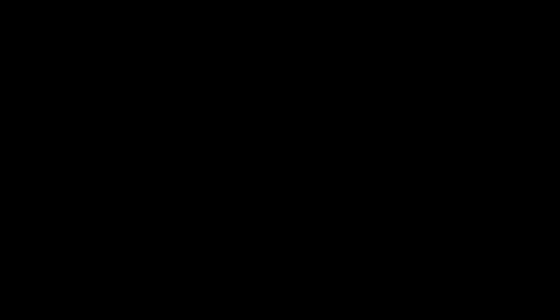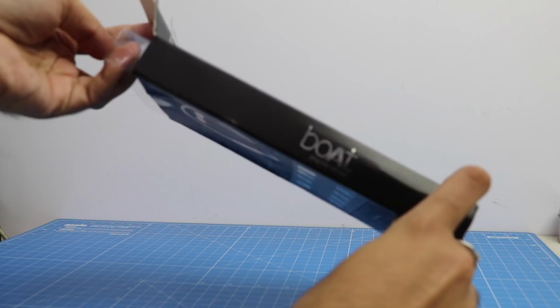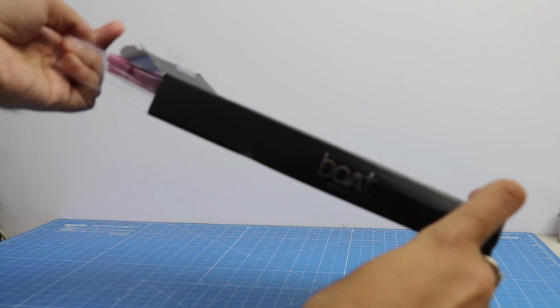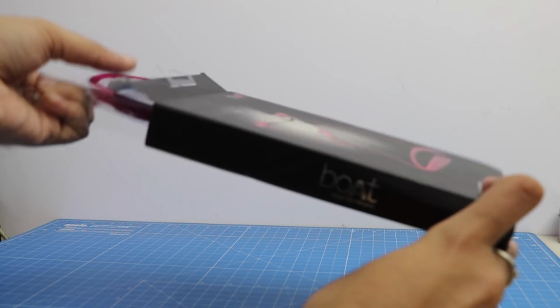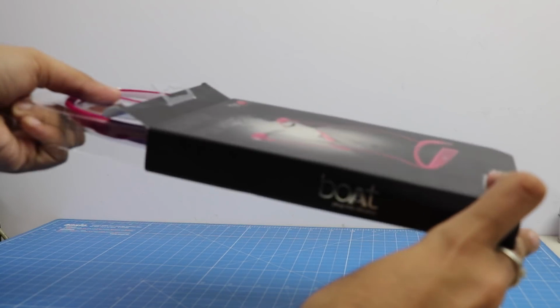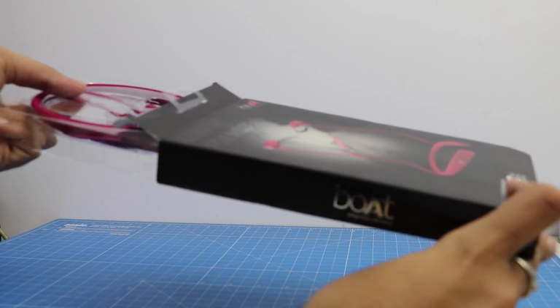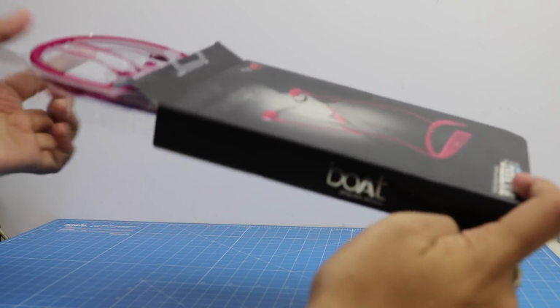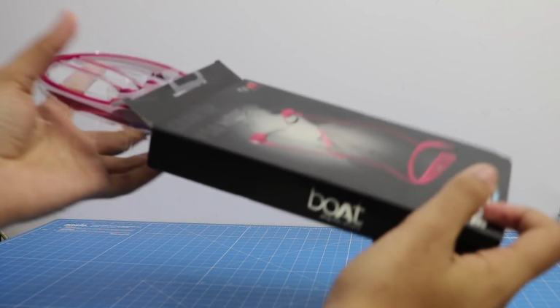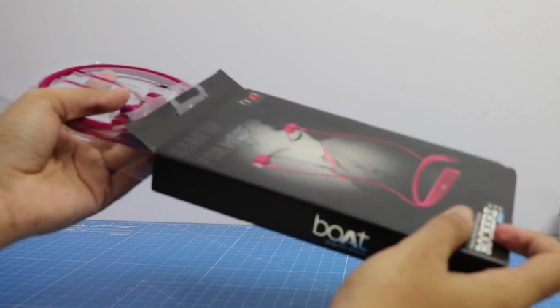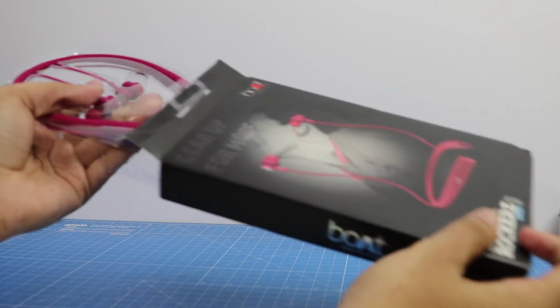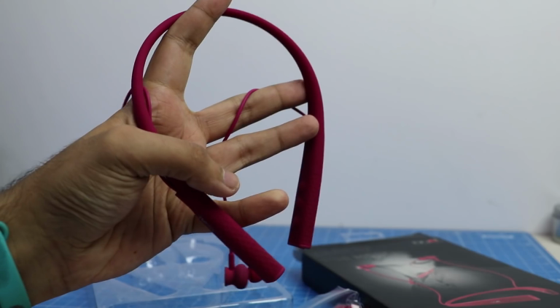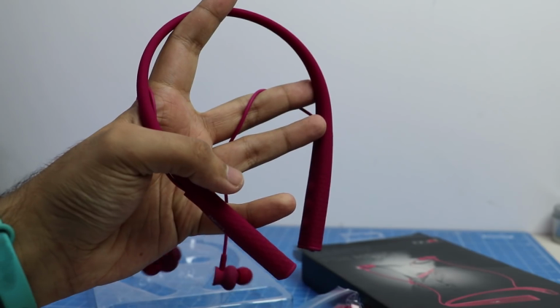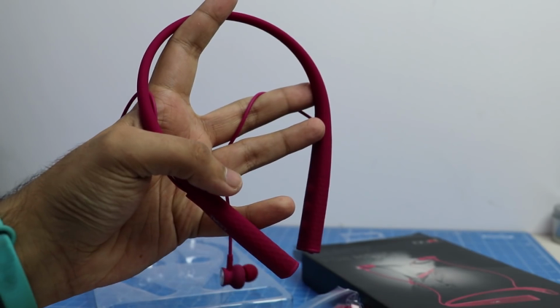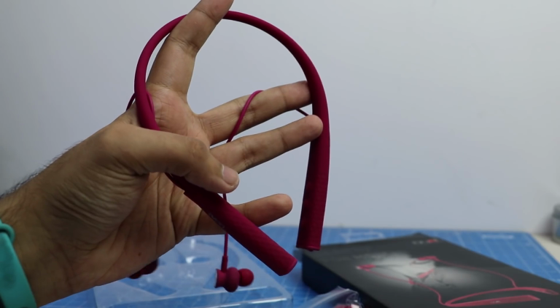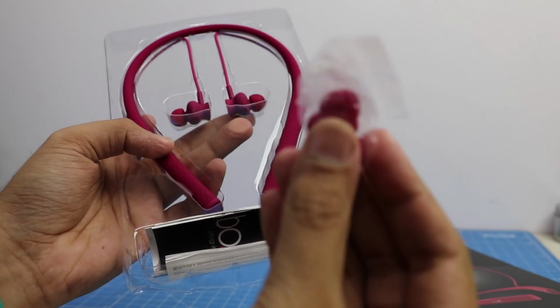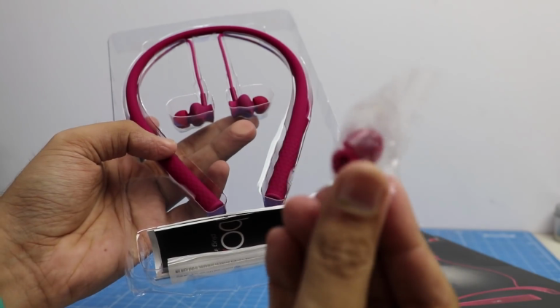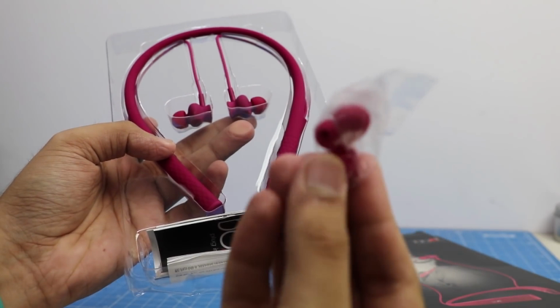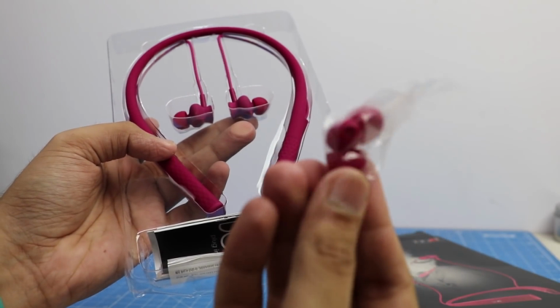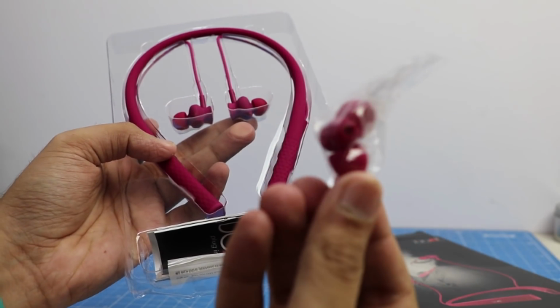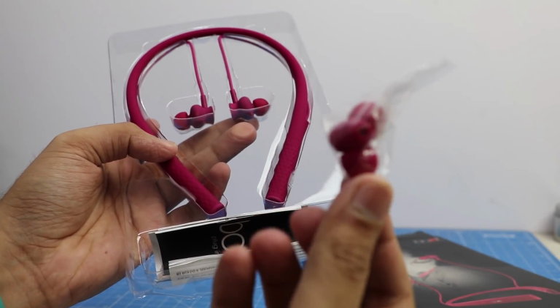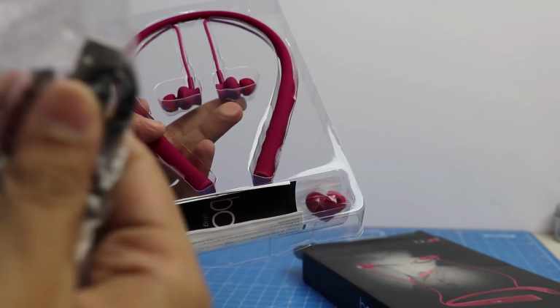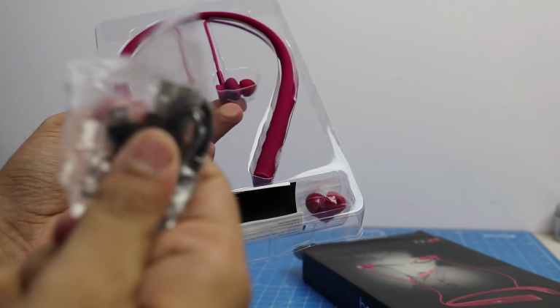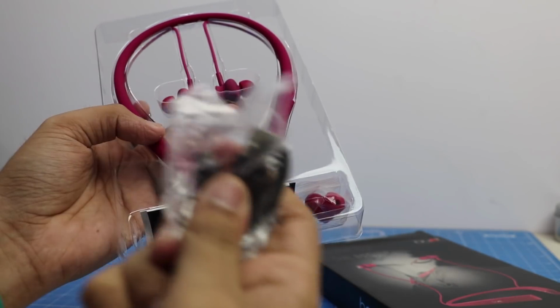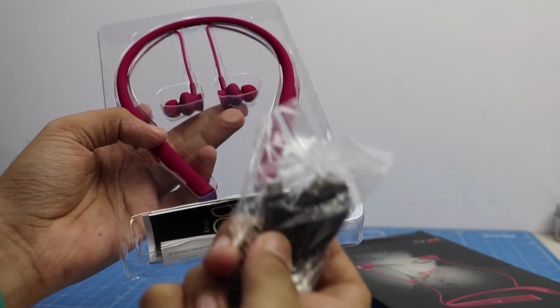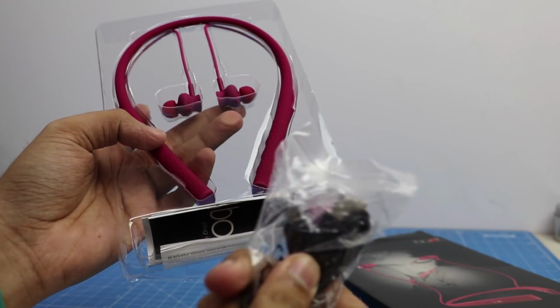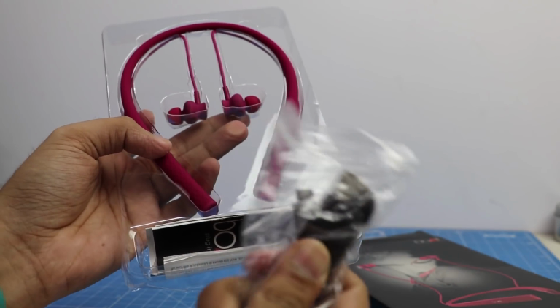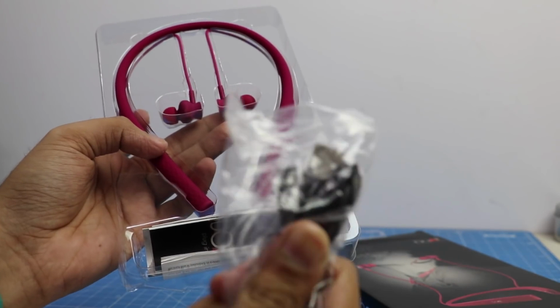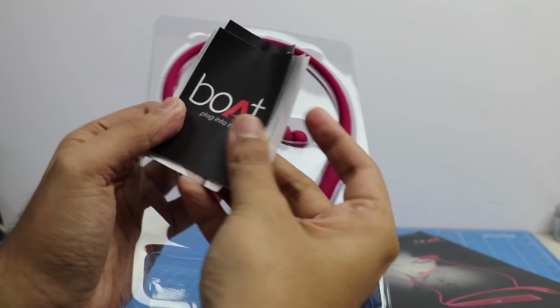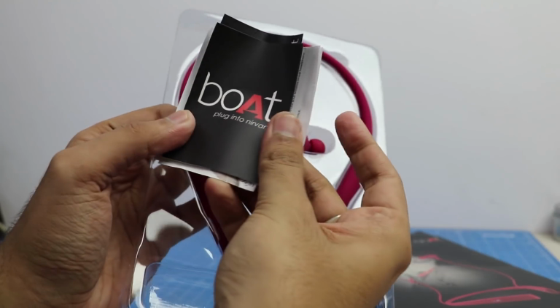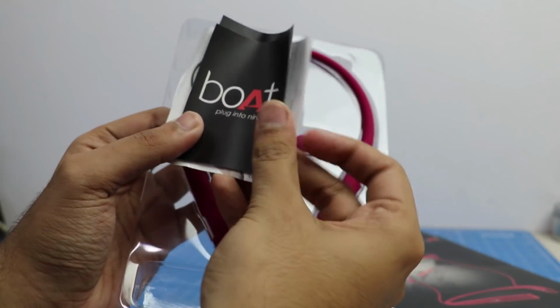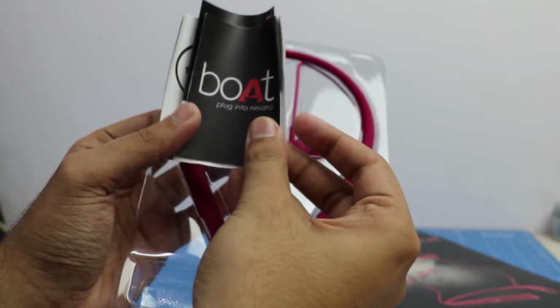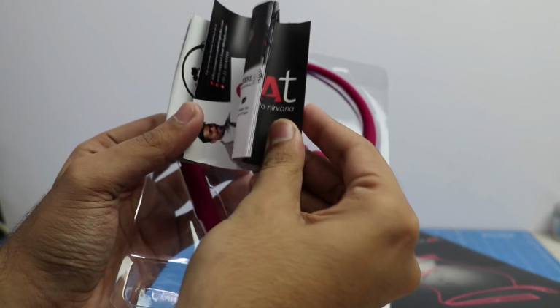In the box we get the headset itself, some extra ear tips, a micro USB cable for charging, and some paperwork.